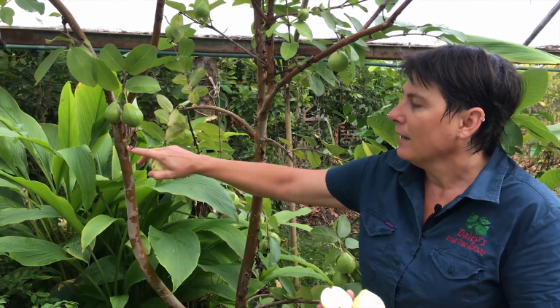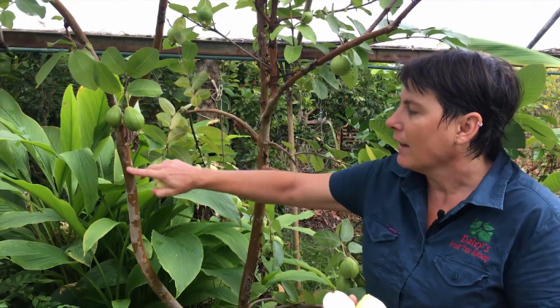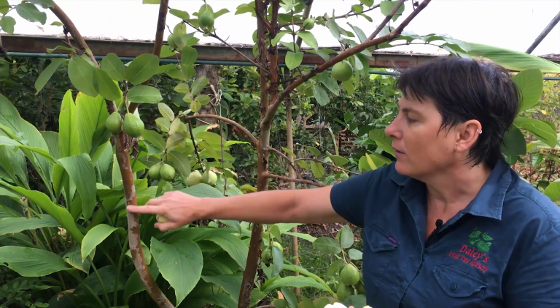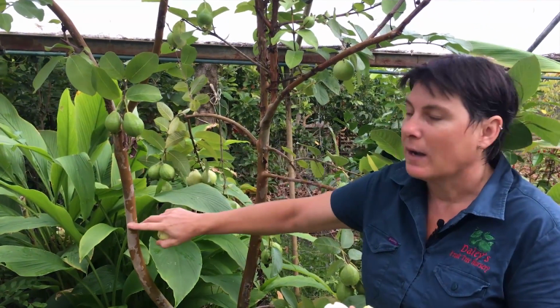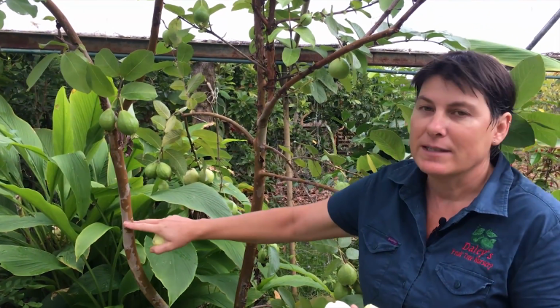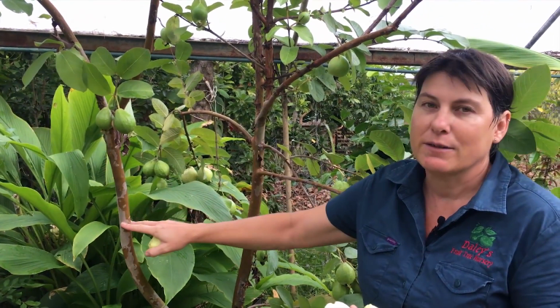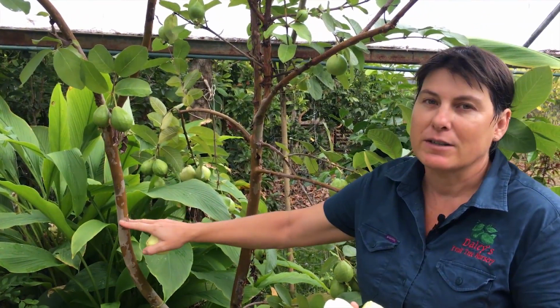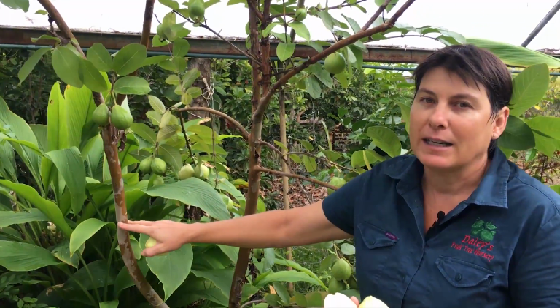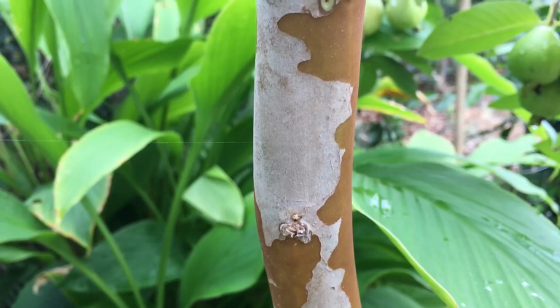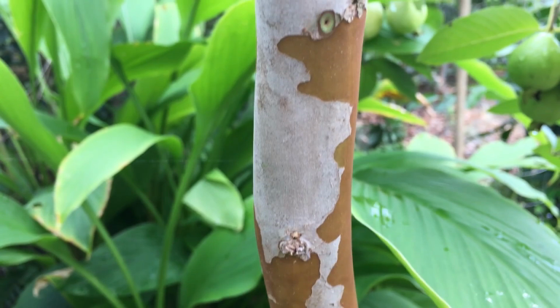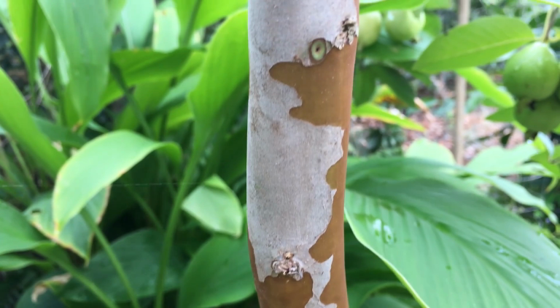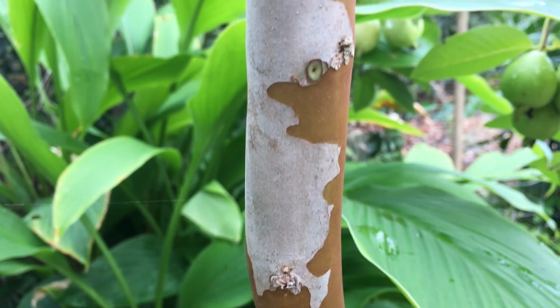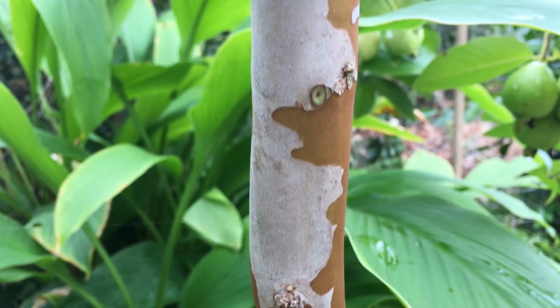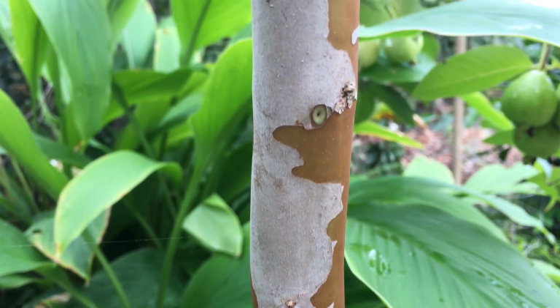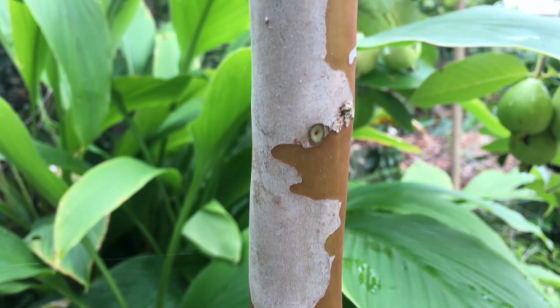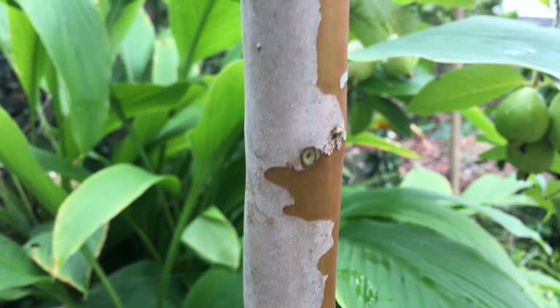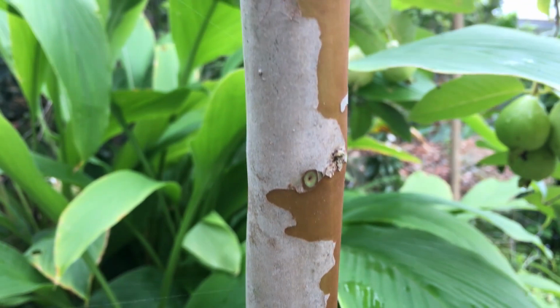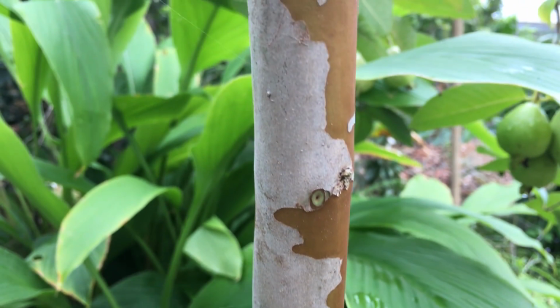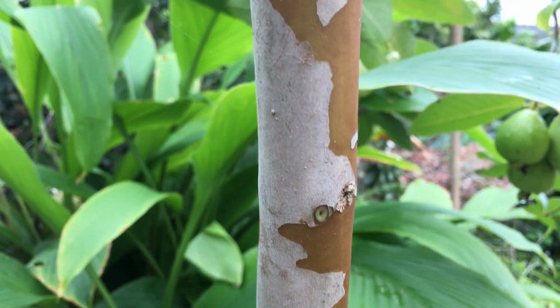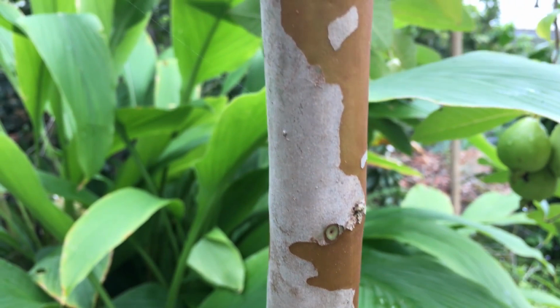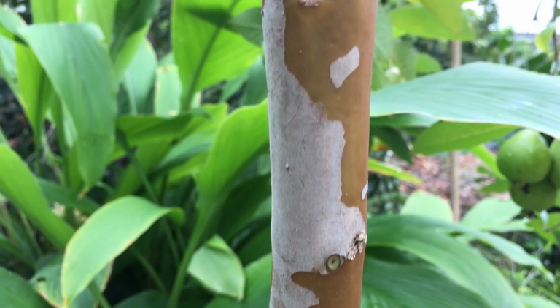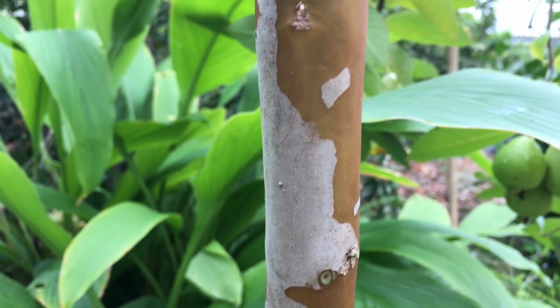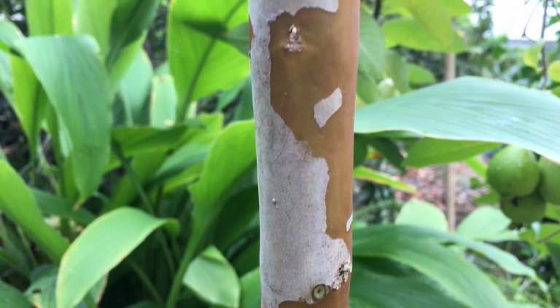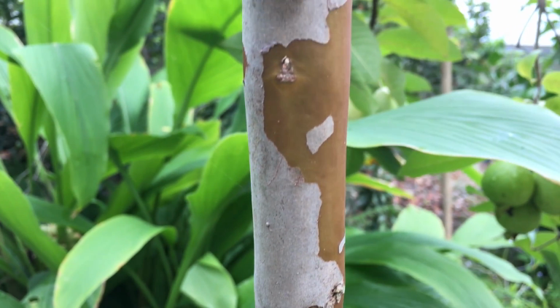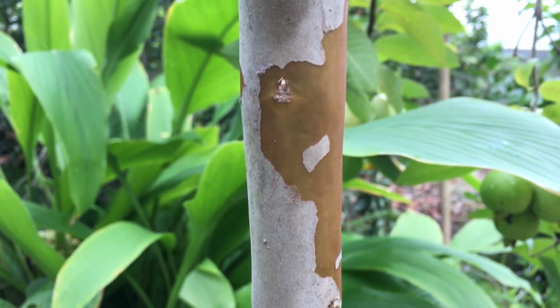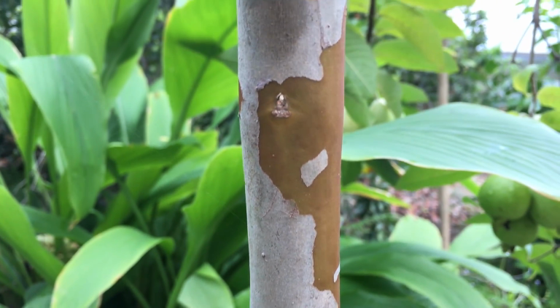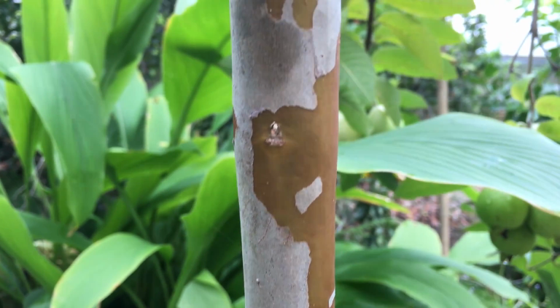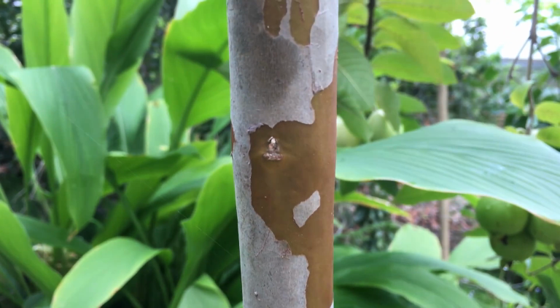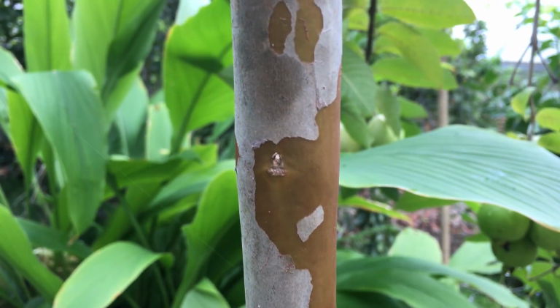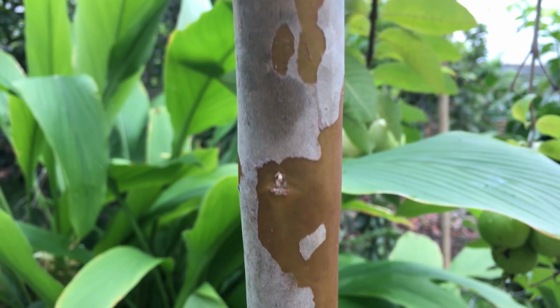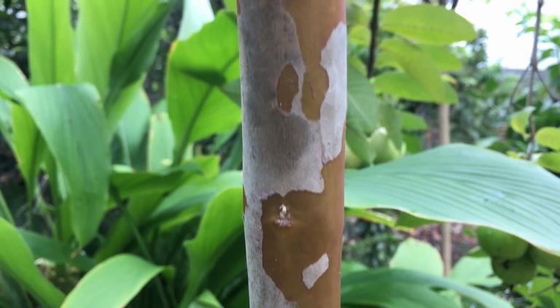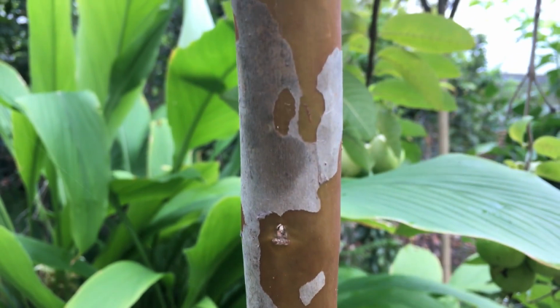Like all guavas, it grows on a lovely ornamental tree with beautiful bark. They're a lovely tree to grow and easy to grow.